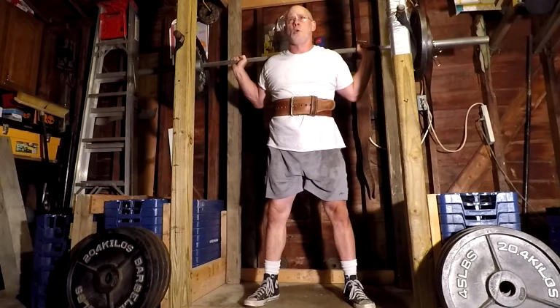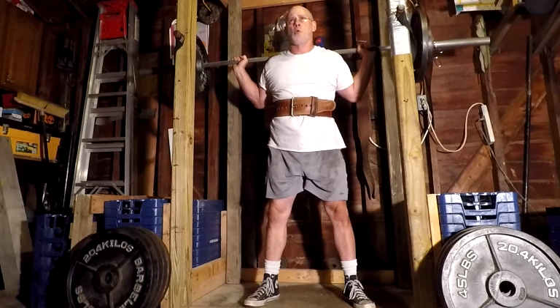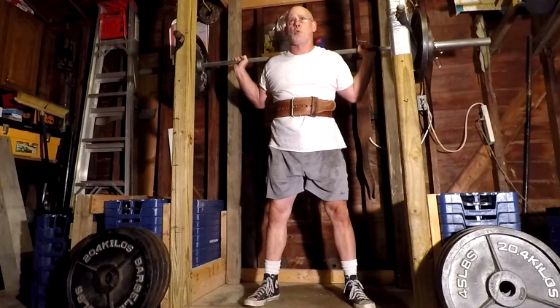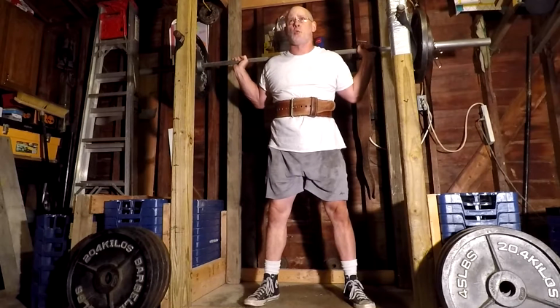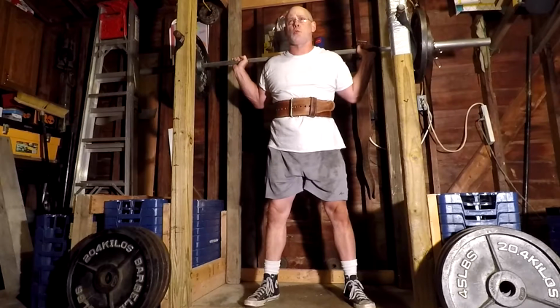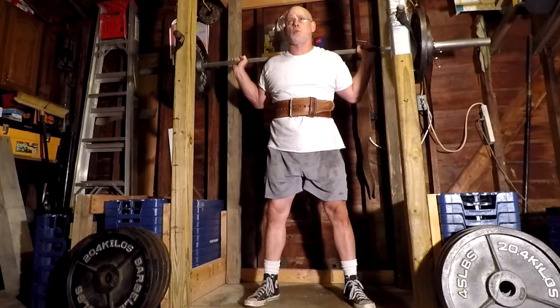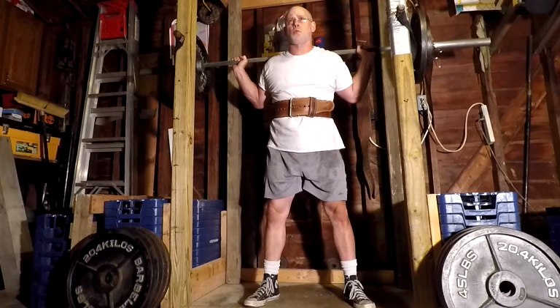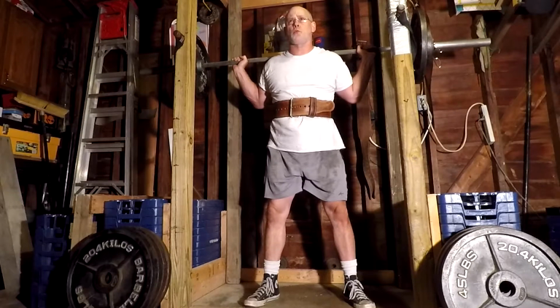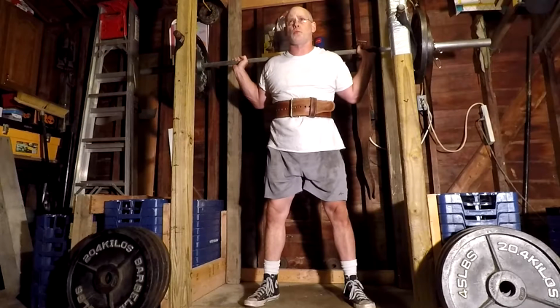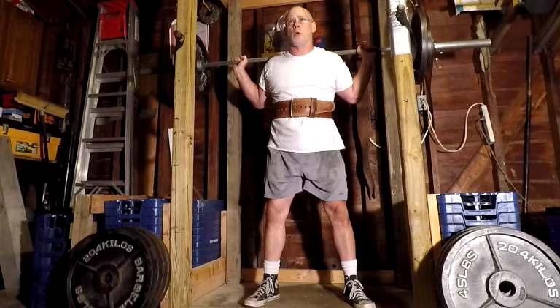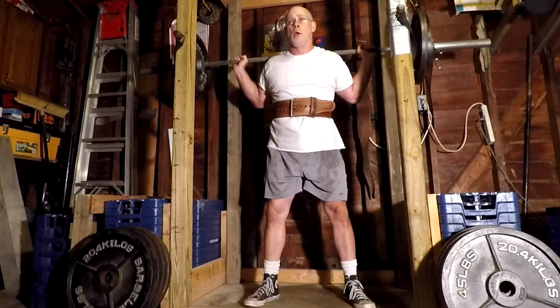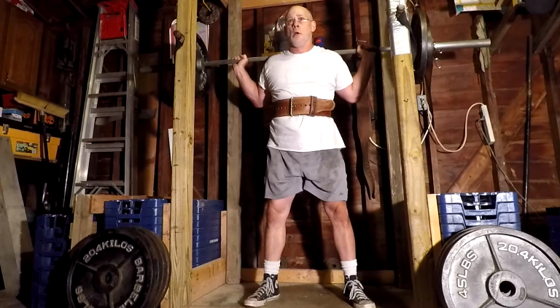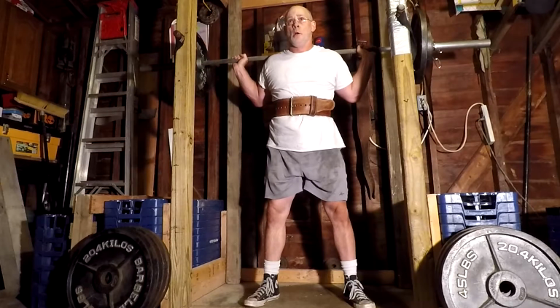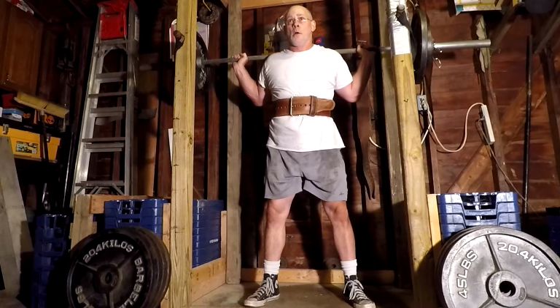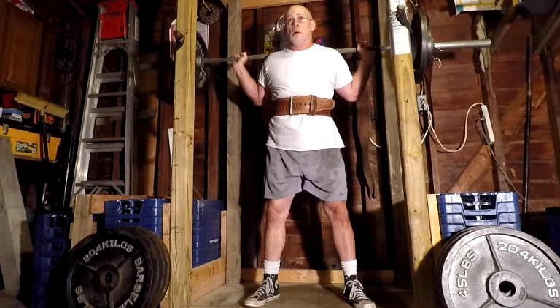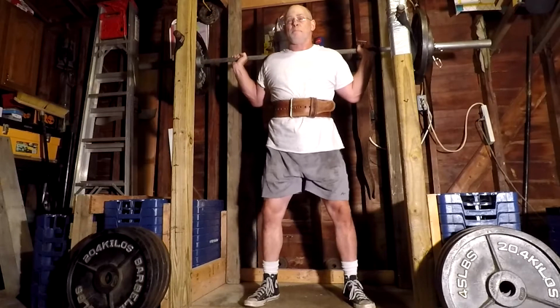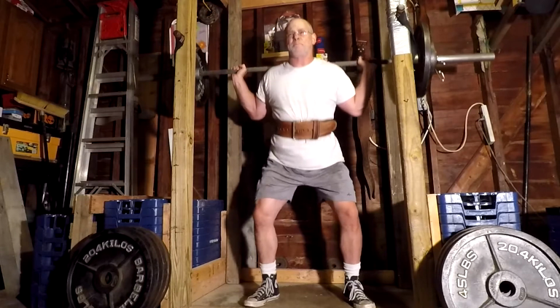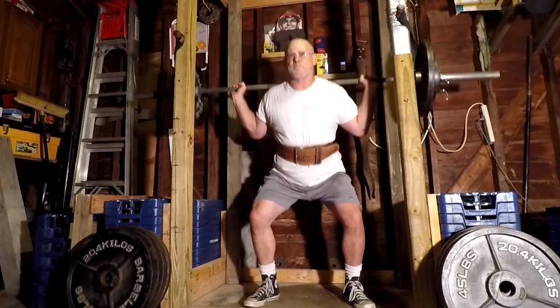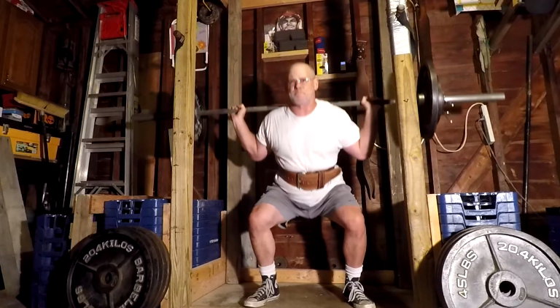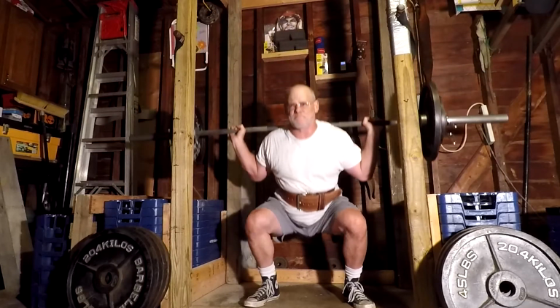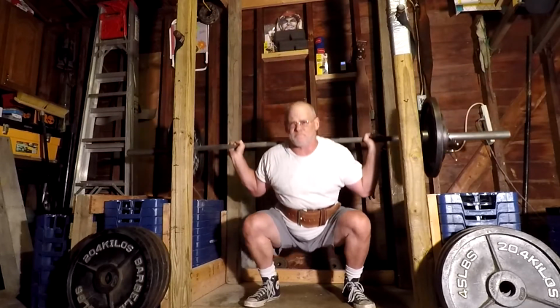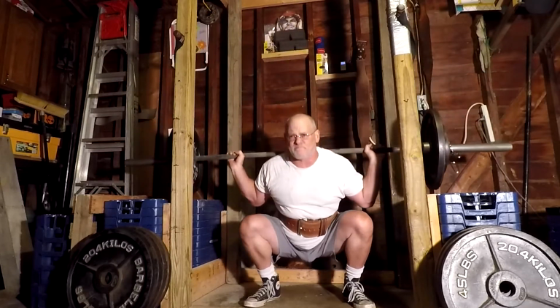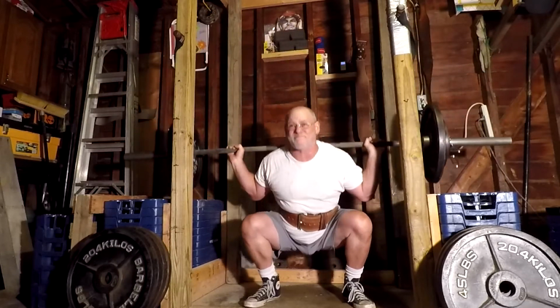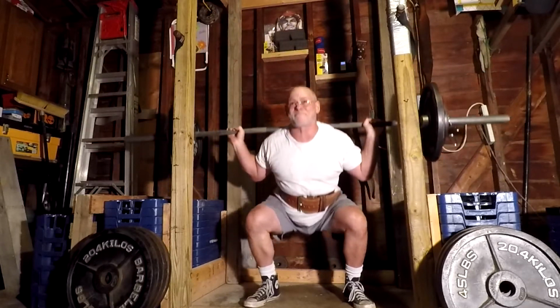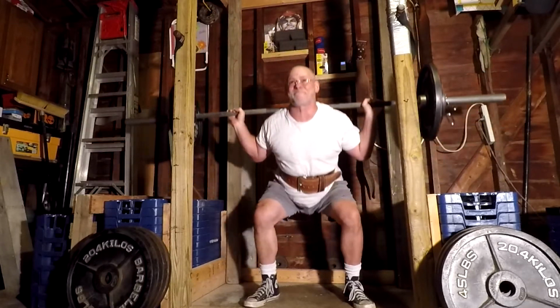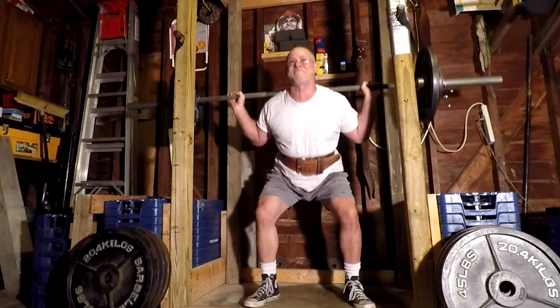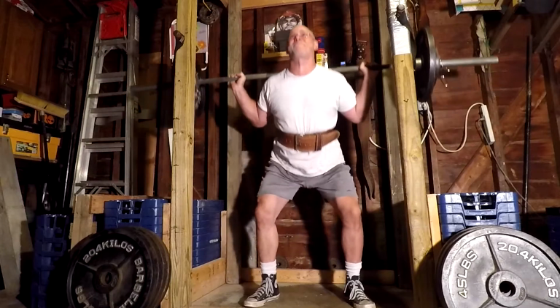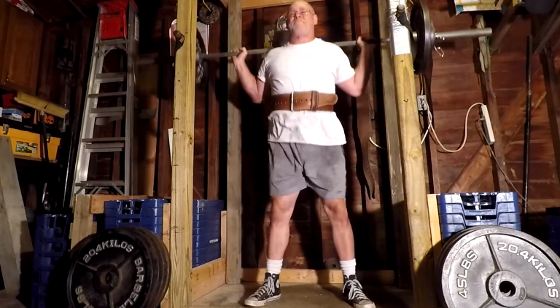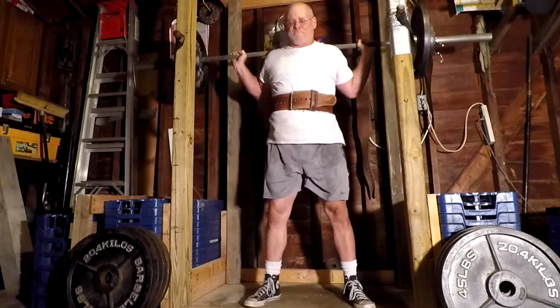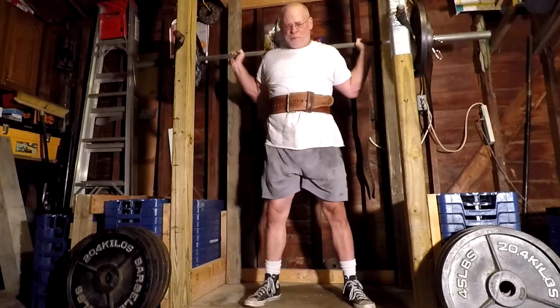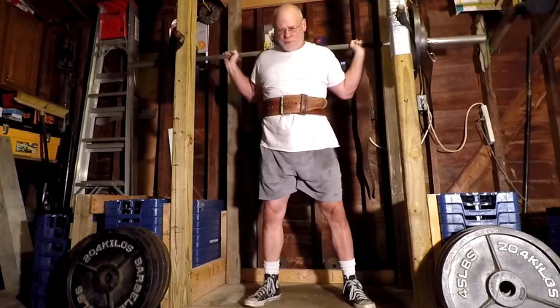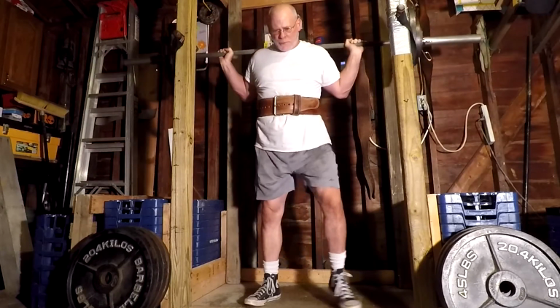Madcow is 3 times a week squatting, and yeah, this was 200 pounds.